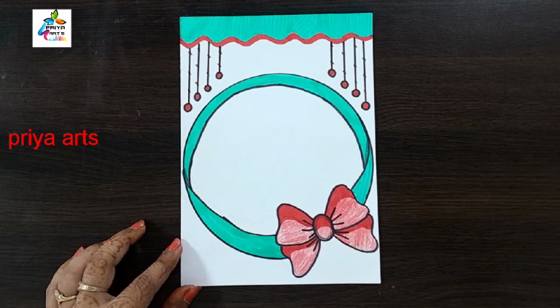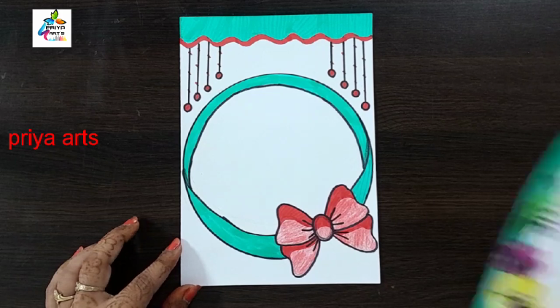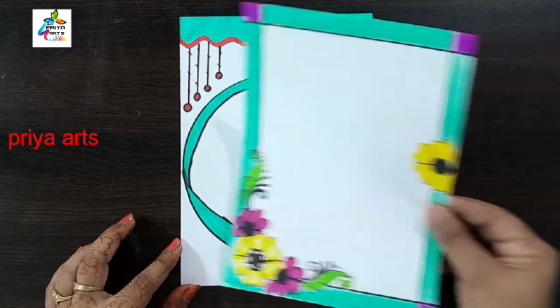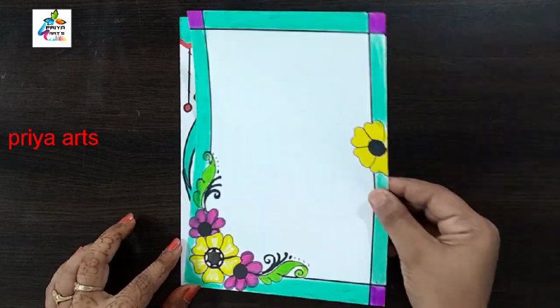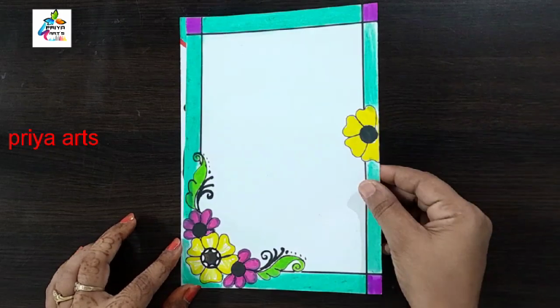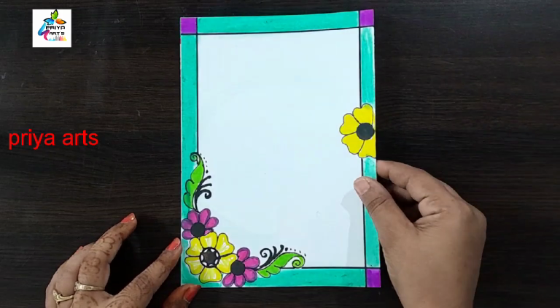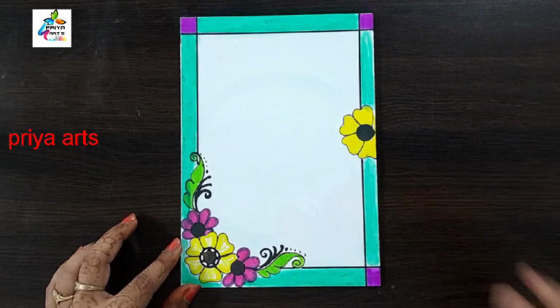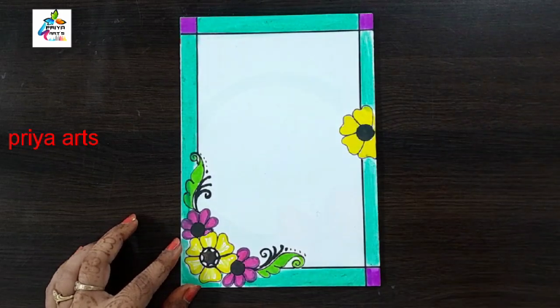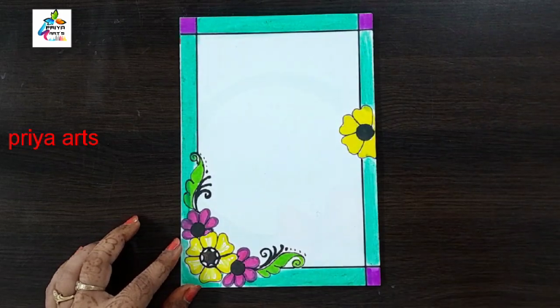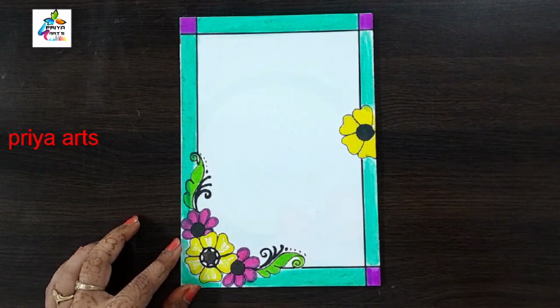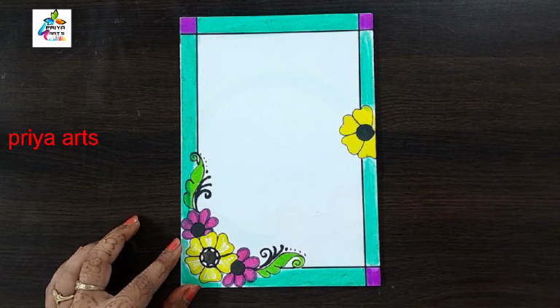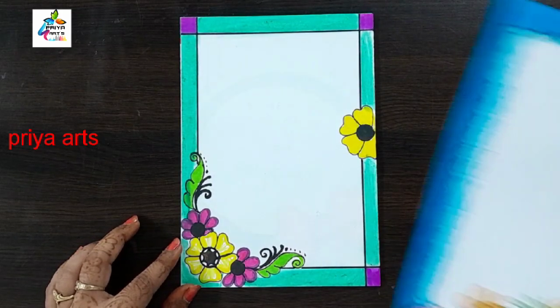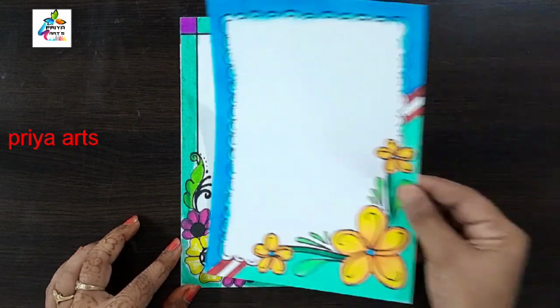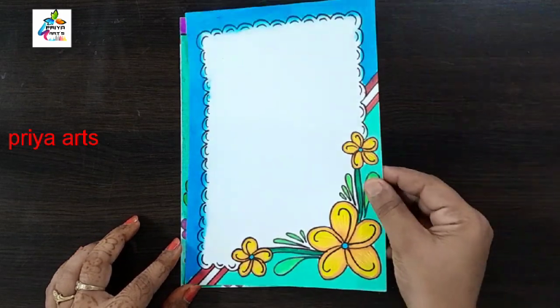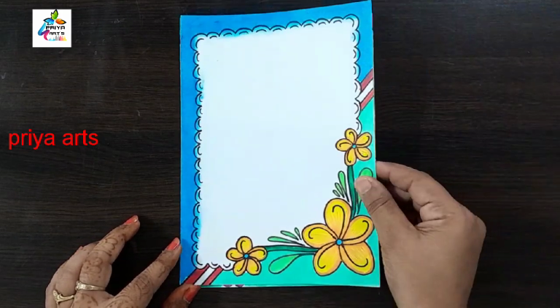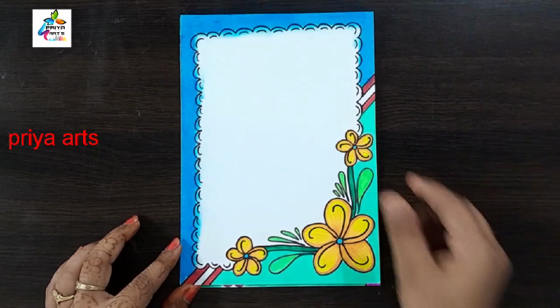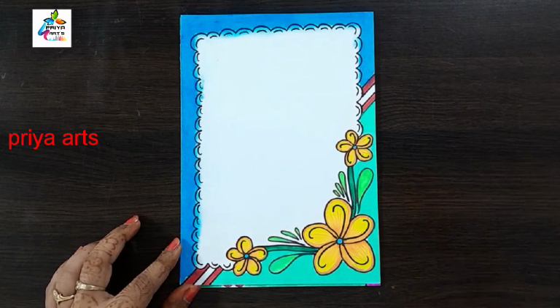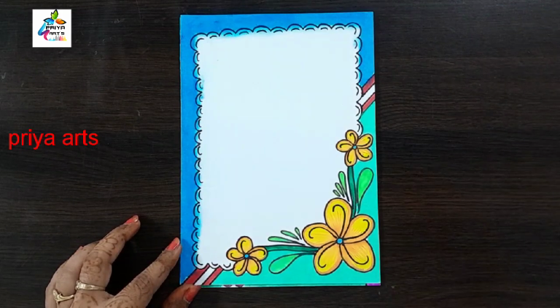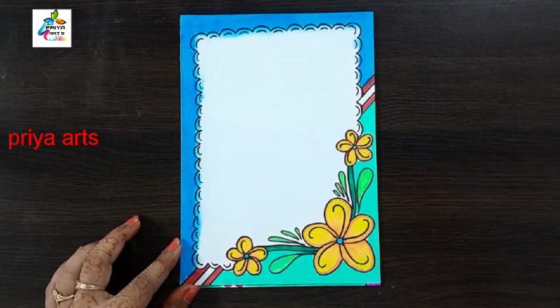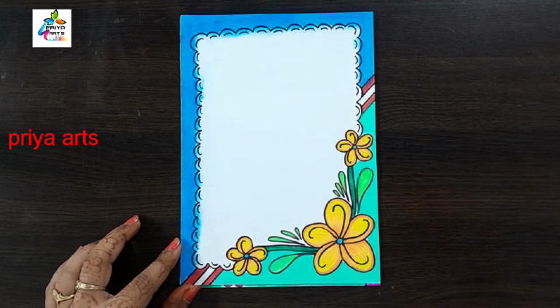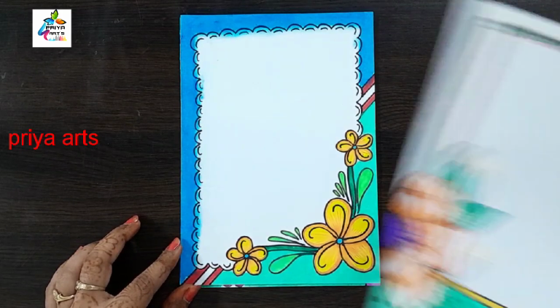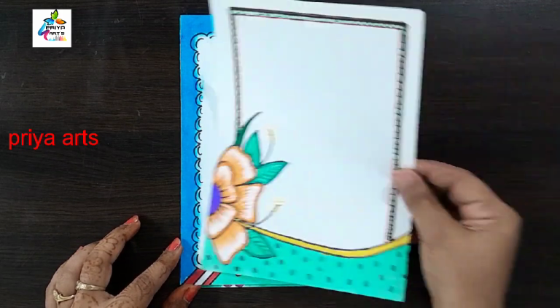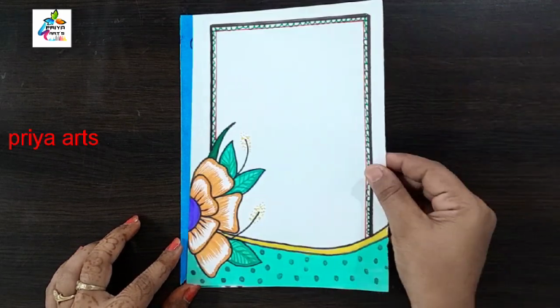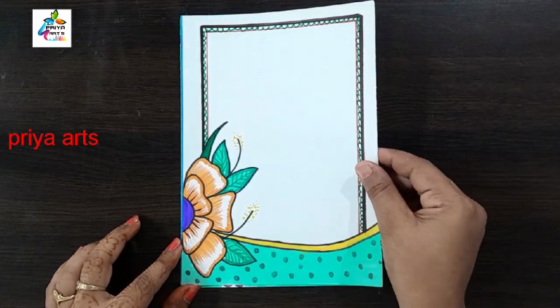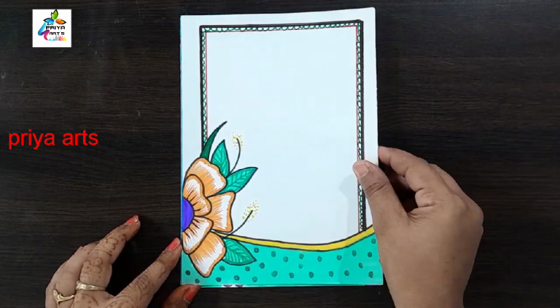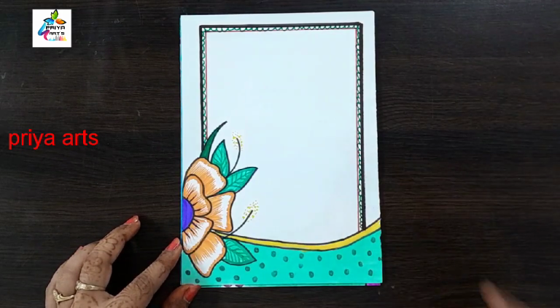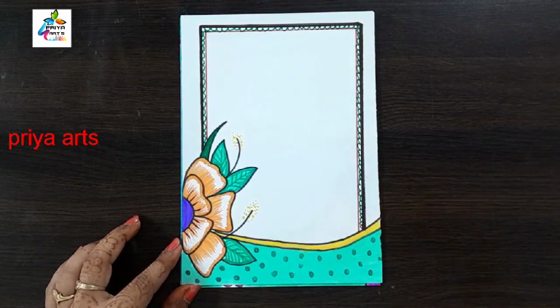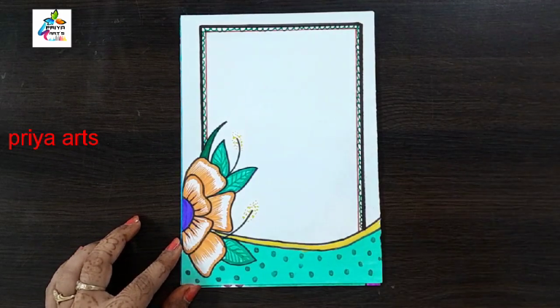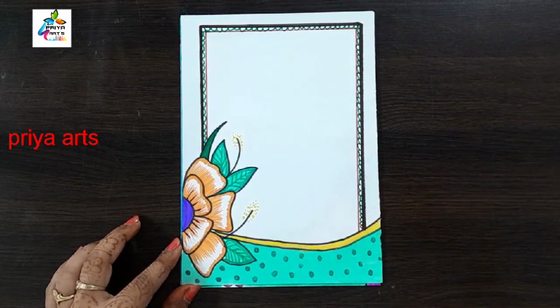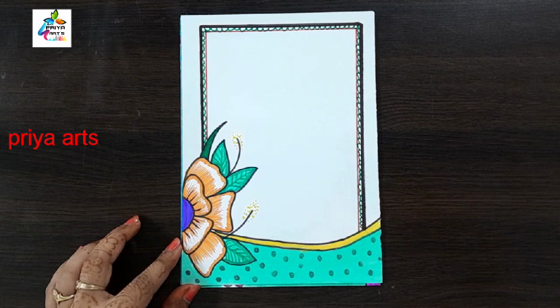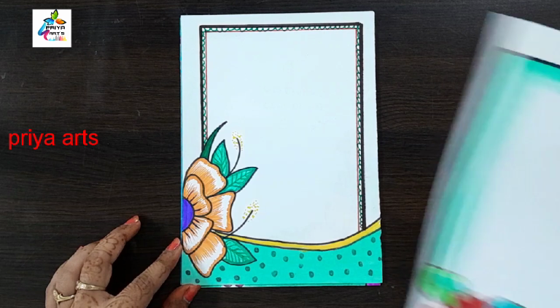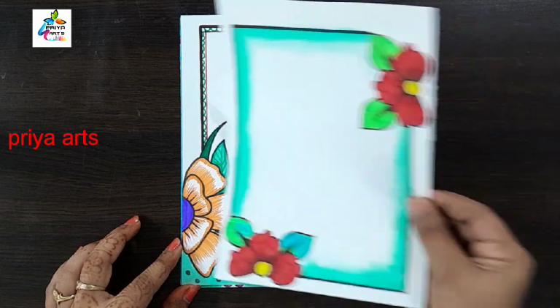Red color ribbon border design. Flower frame design. Flower border design.